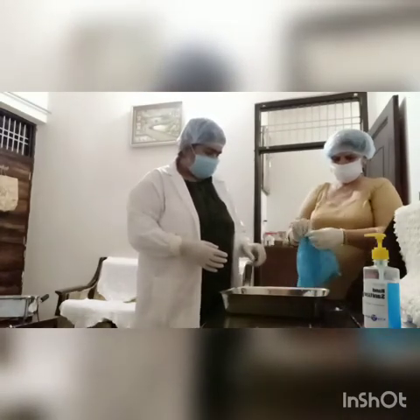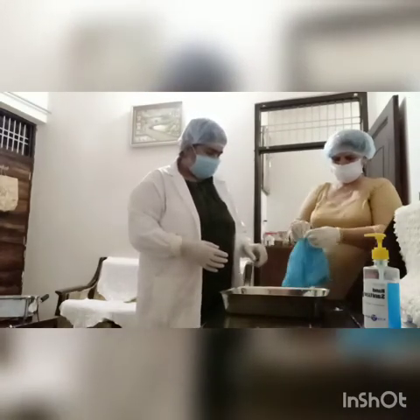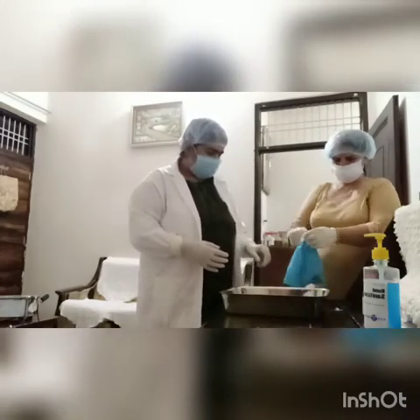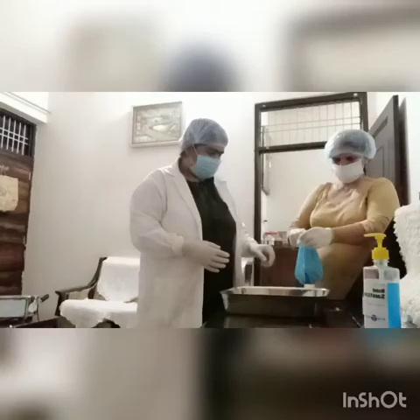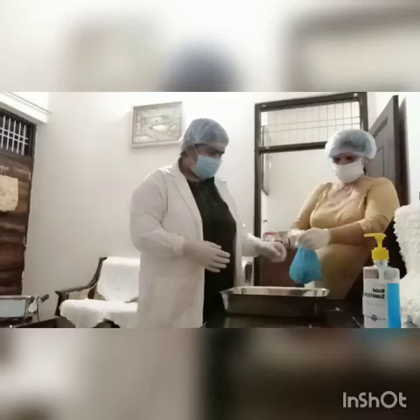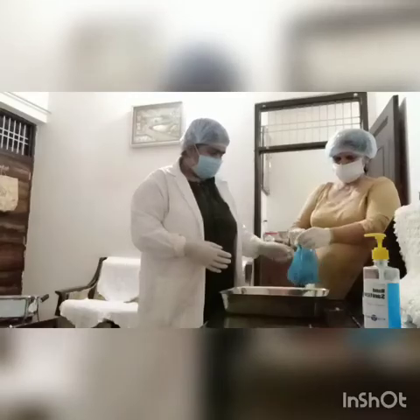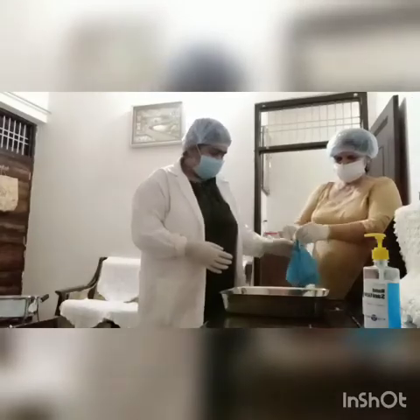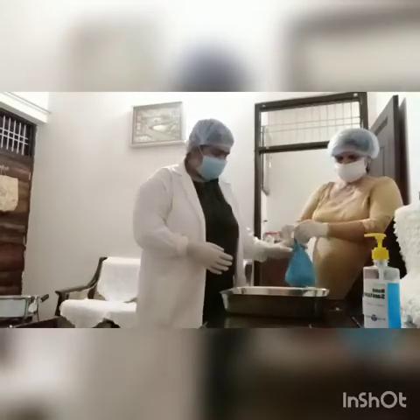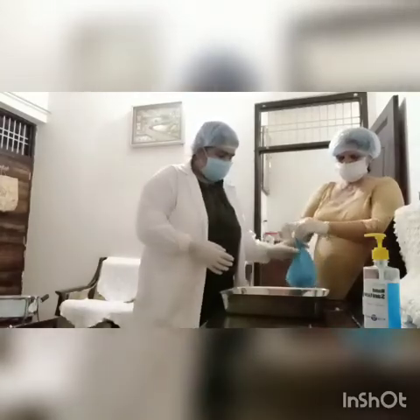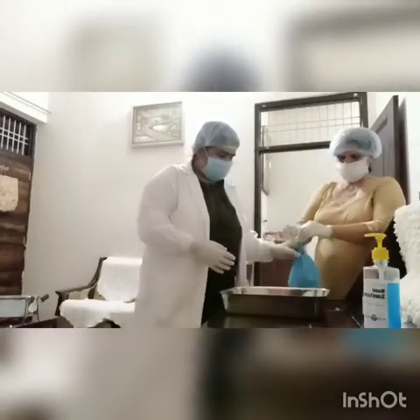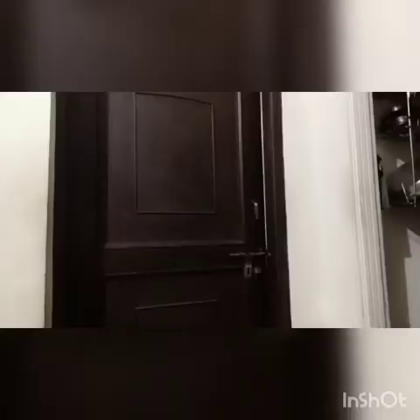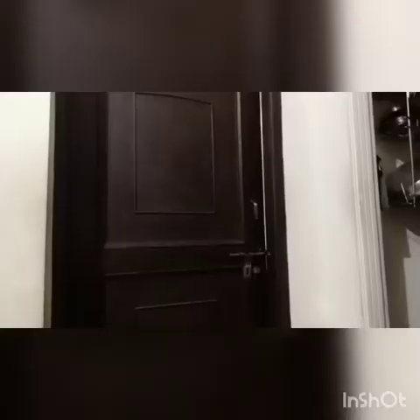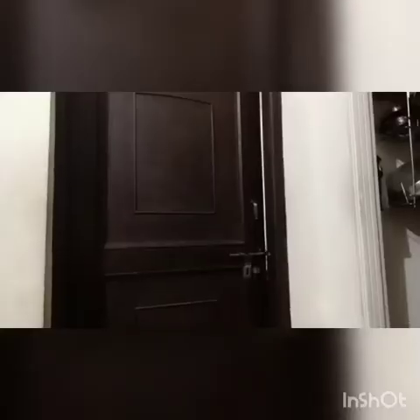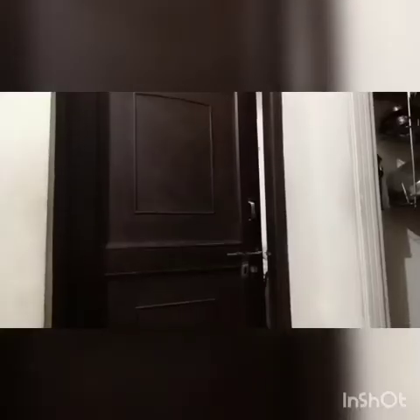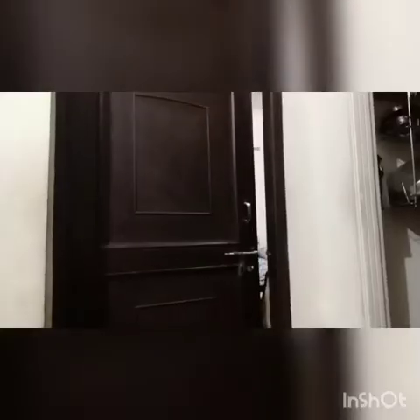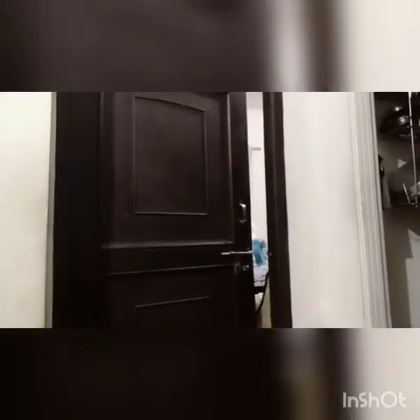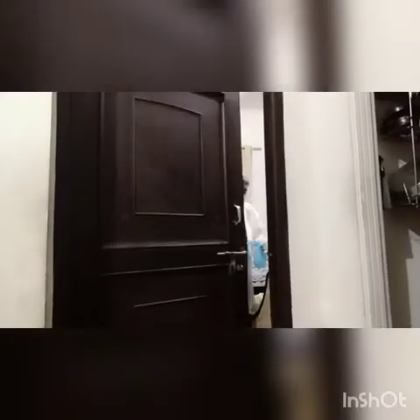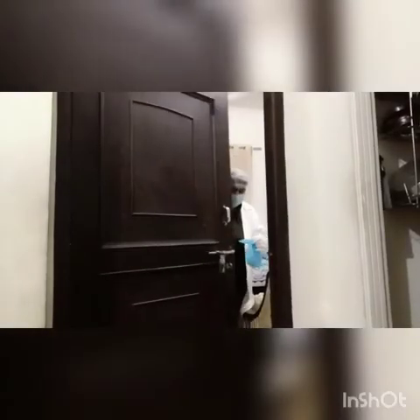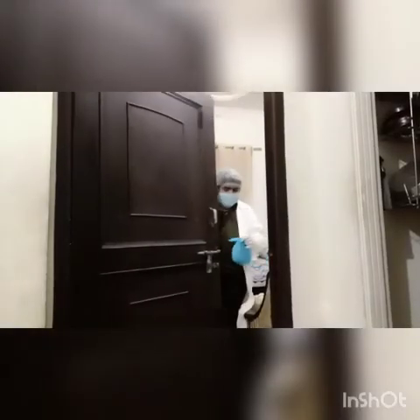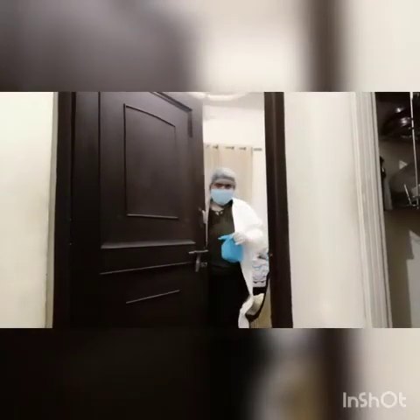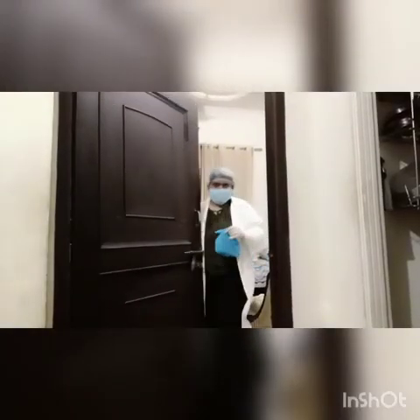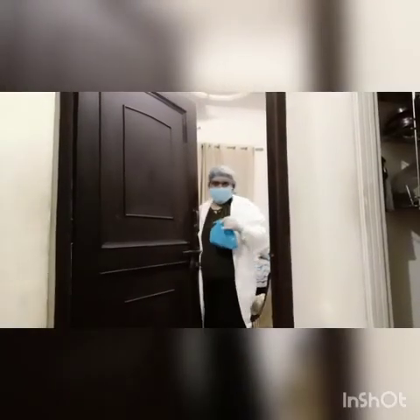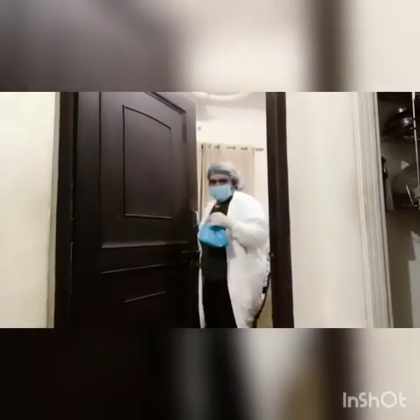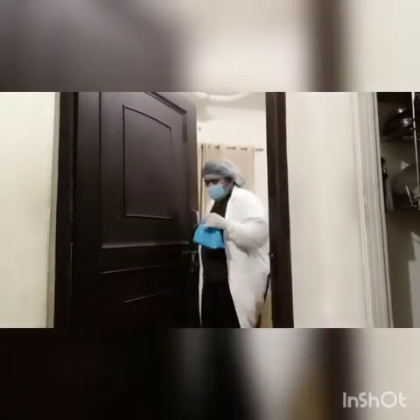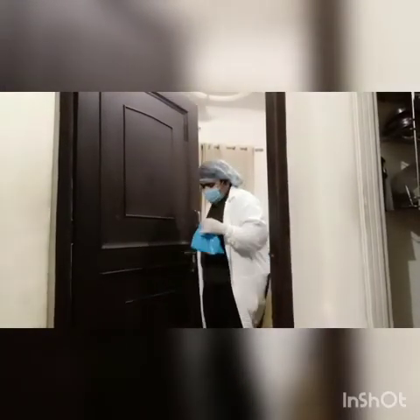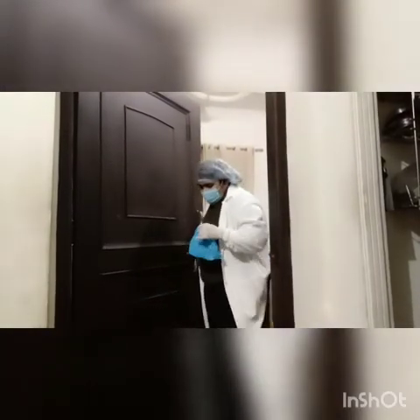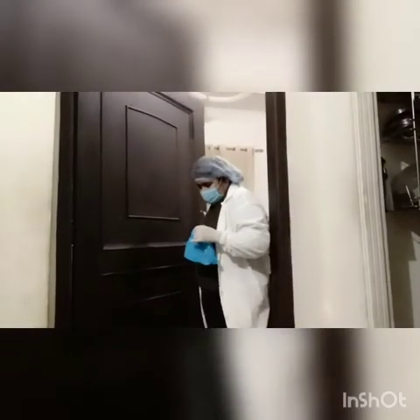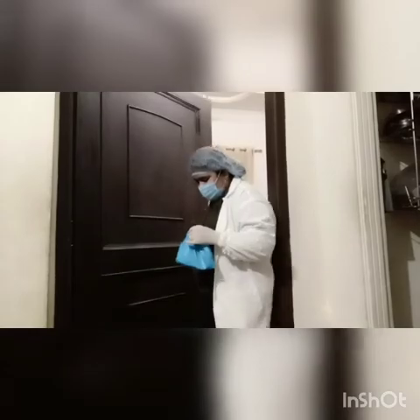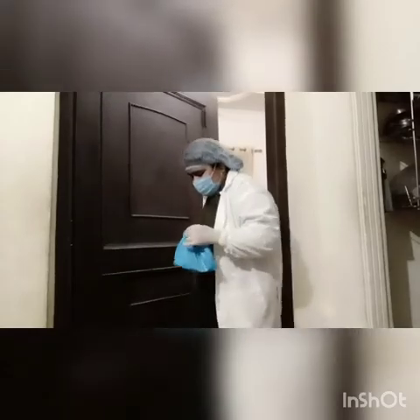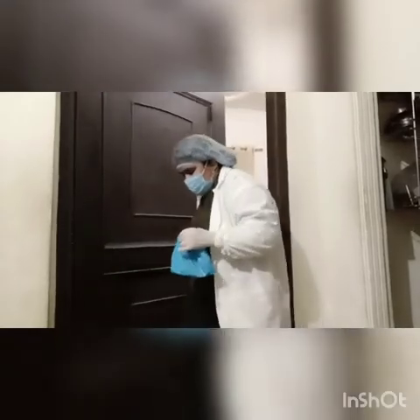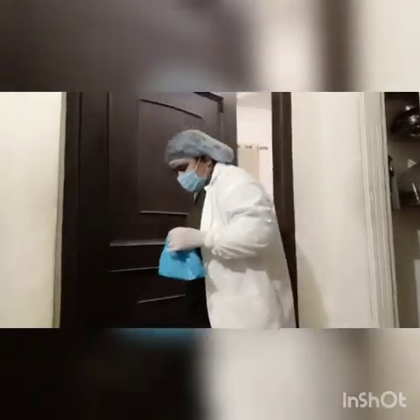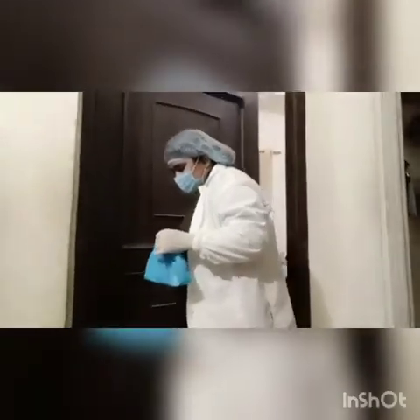Here improvisation is used. Now pick up the bag containing the equipment and leave the isolation unit.